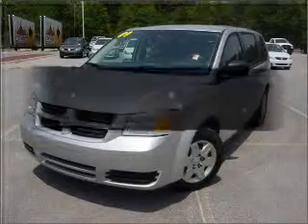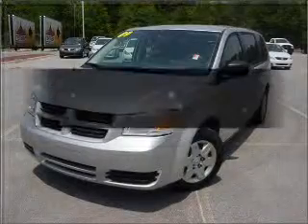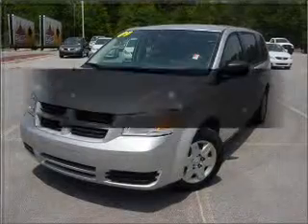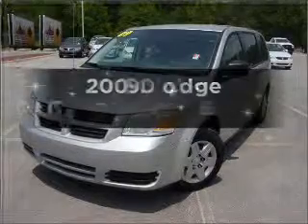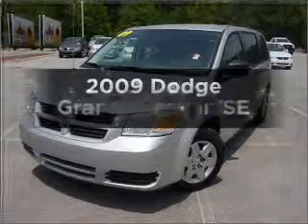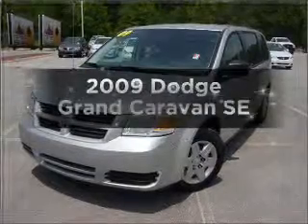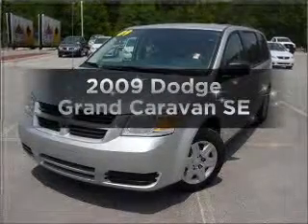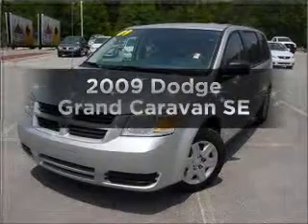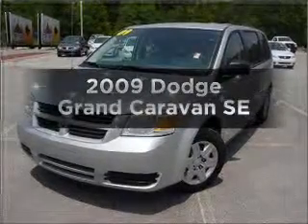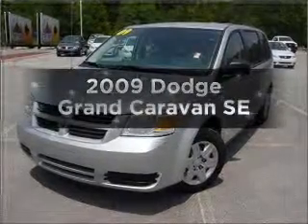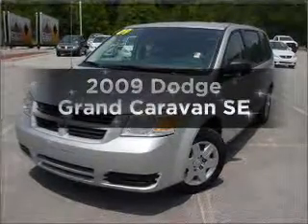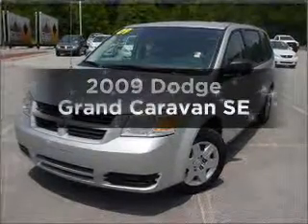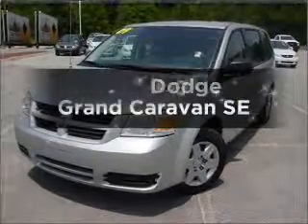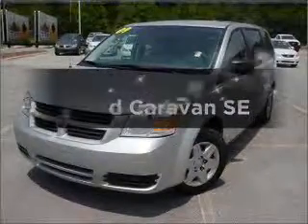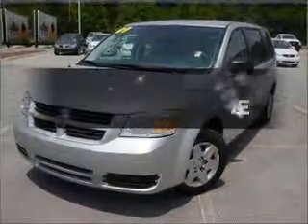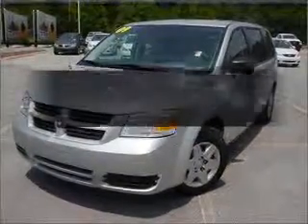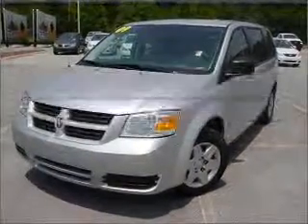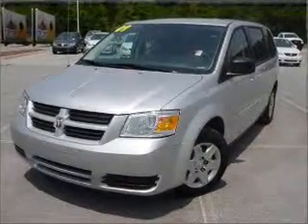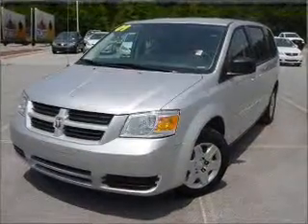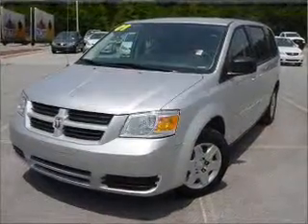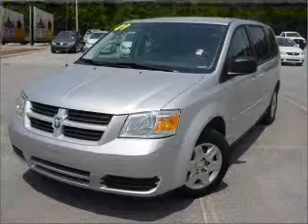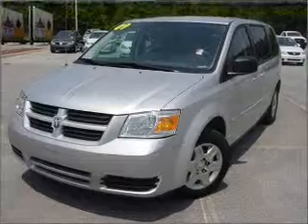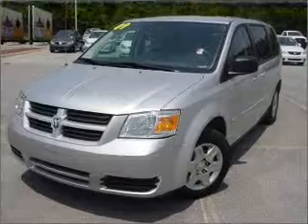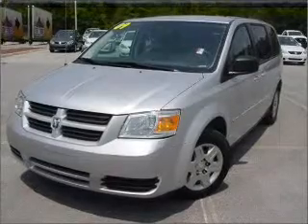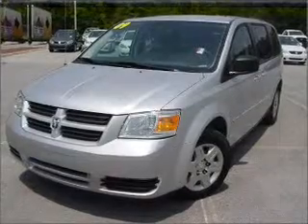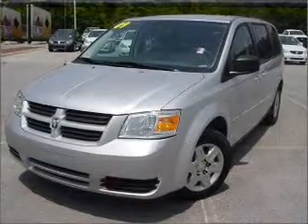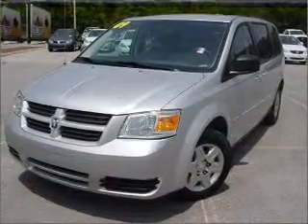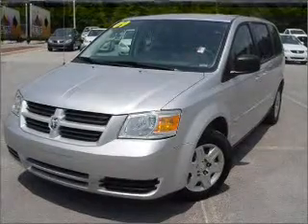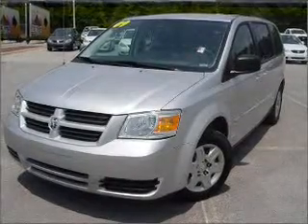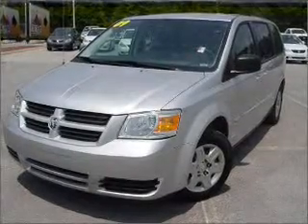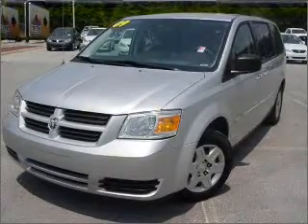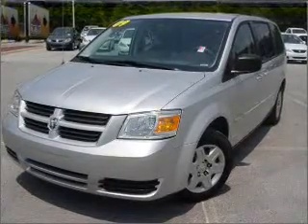Get noticed in this 2009 Dodge Grand Caravan. If you're looking for a first-rate auto, this one could be yours today.